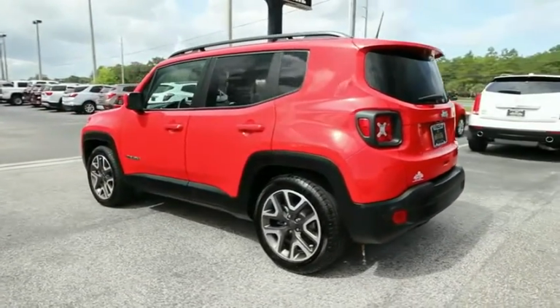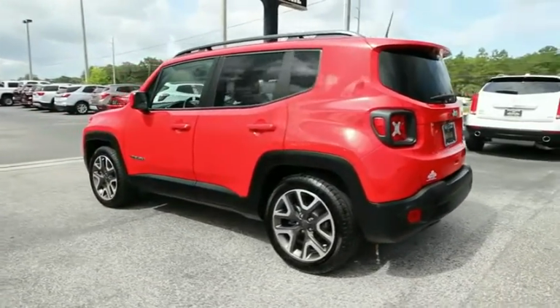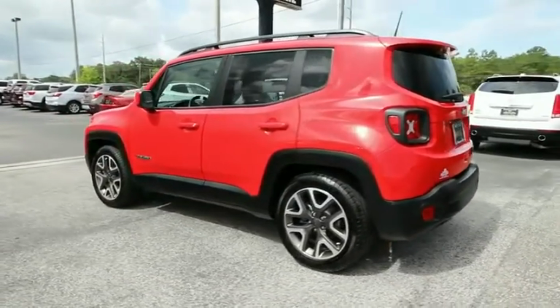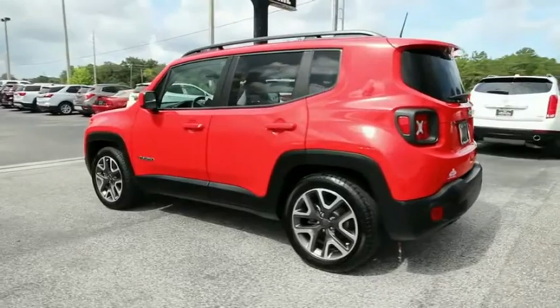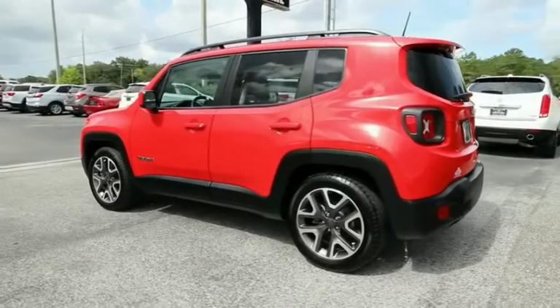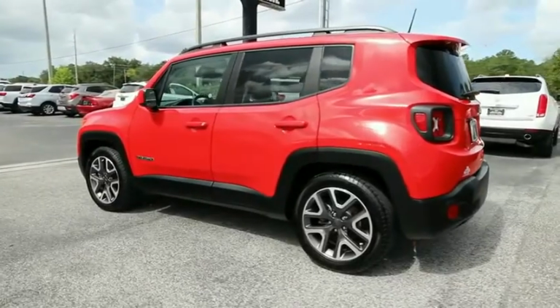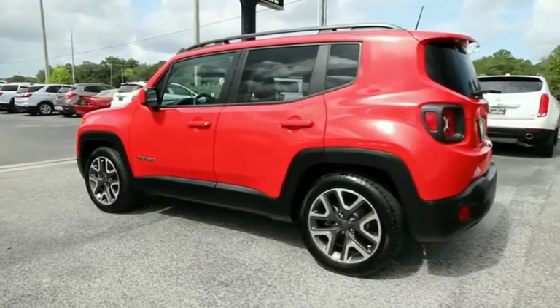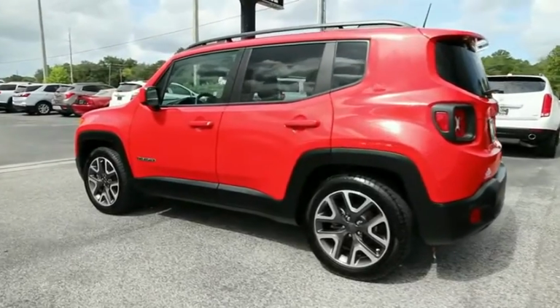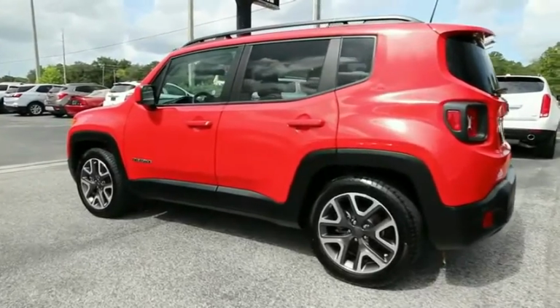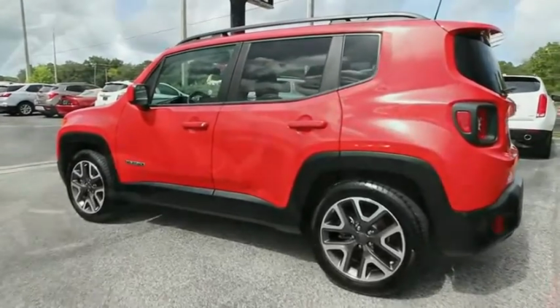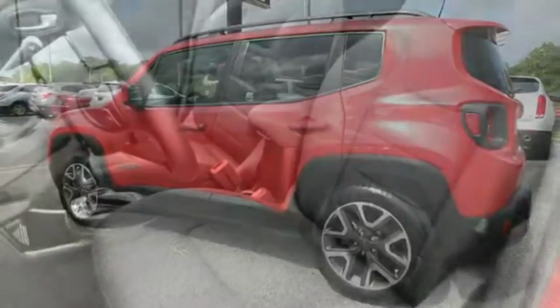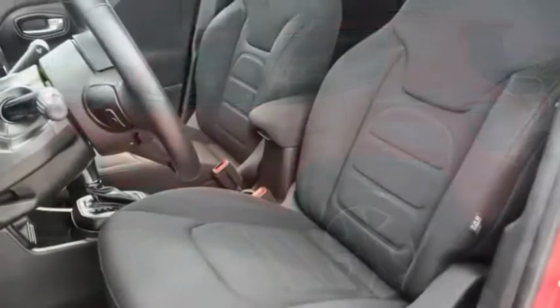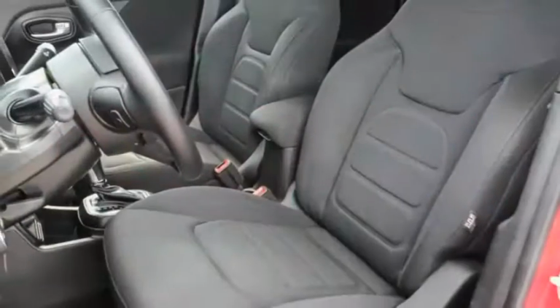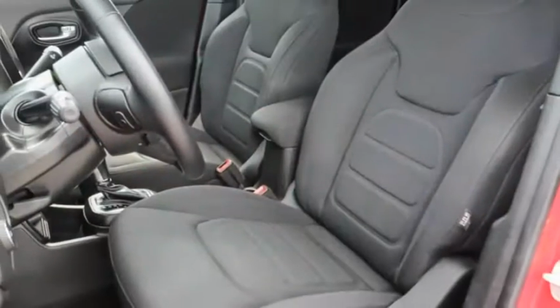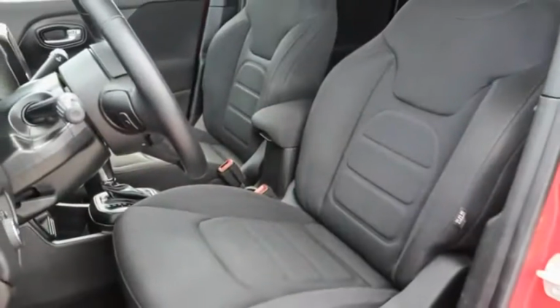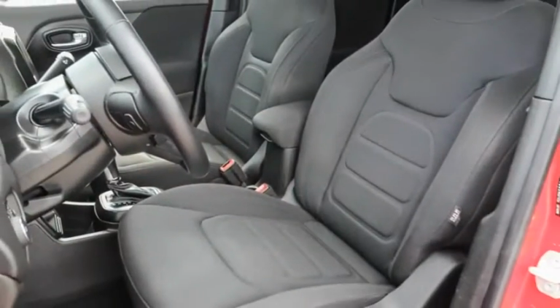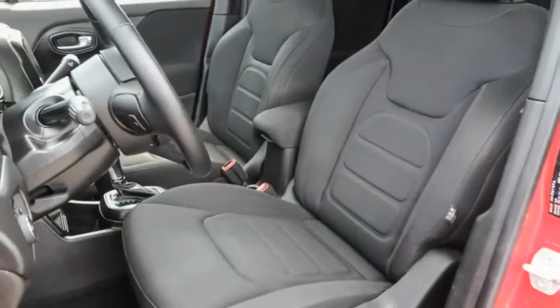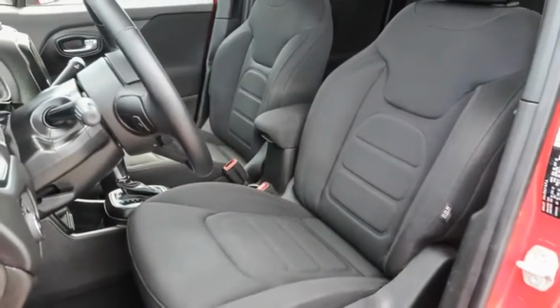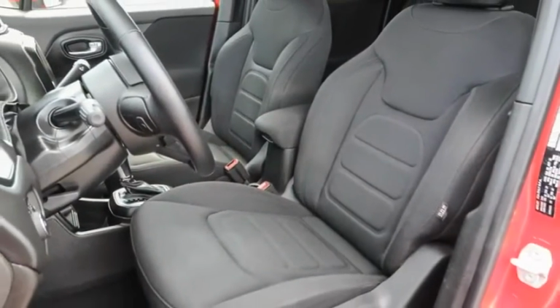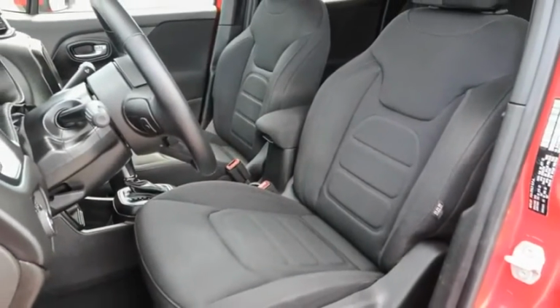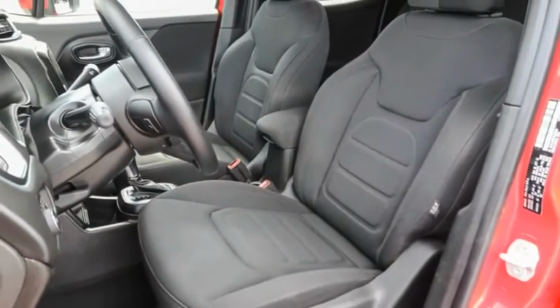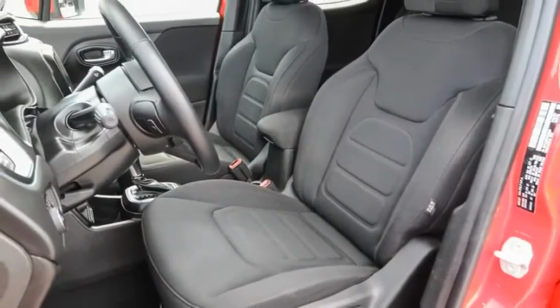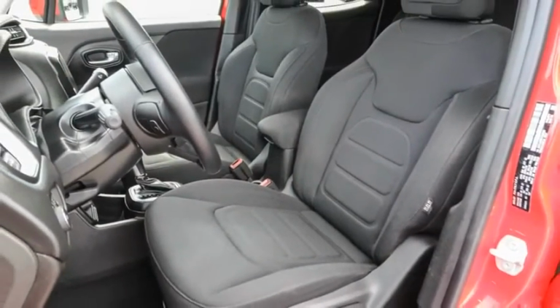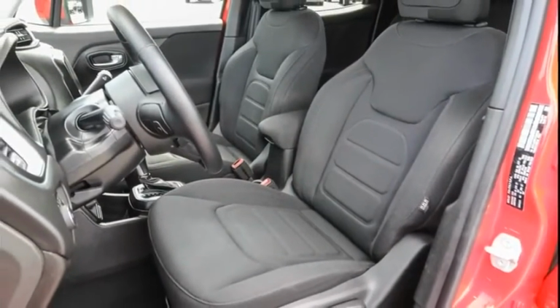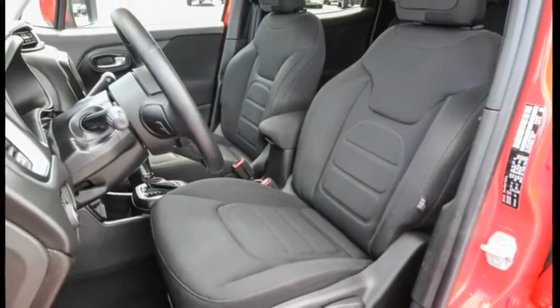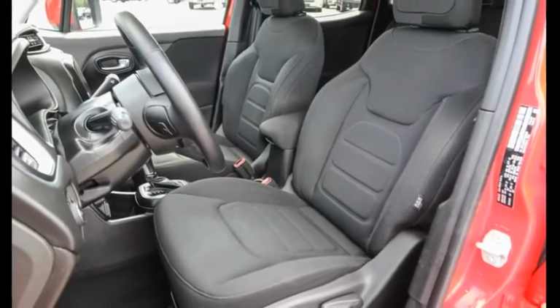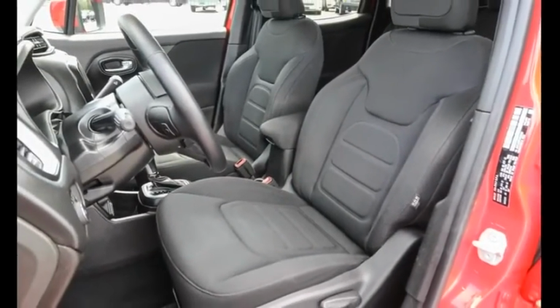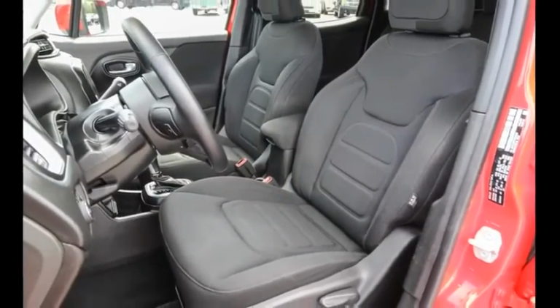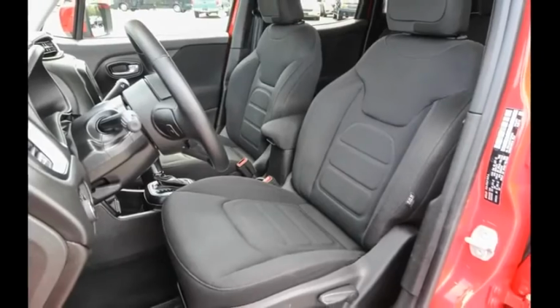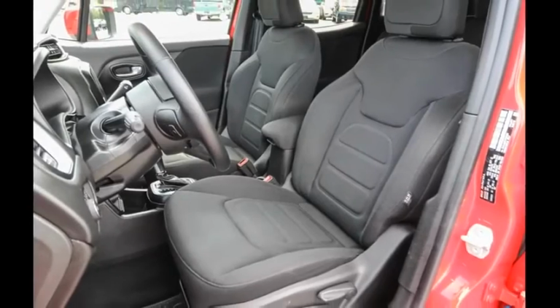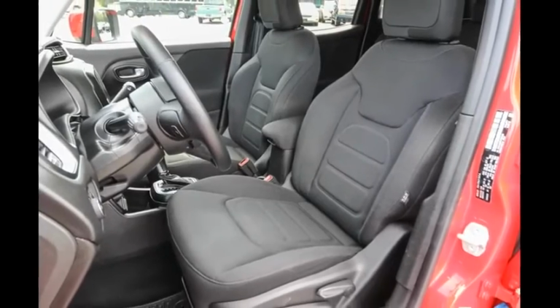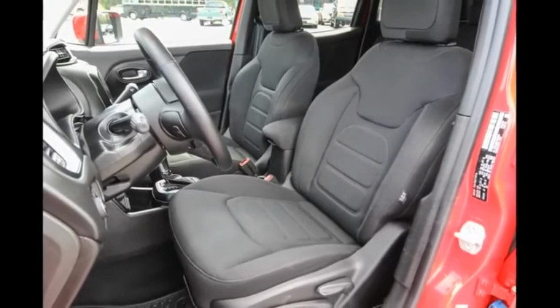This vehicle has less than 20,000 miles. This beauty will even make your house keys jealous. Drive it today!